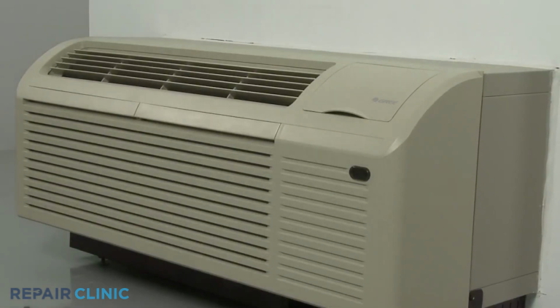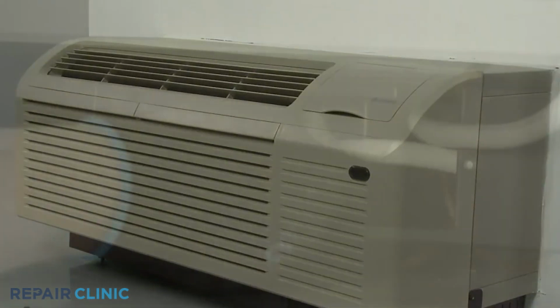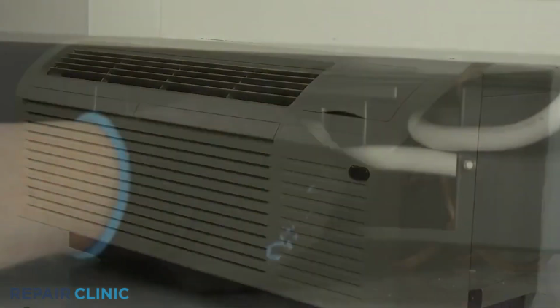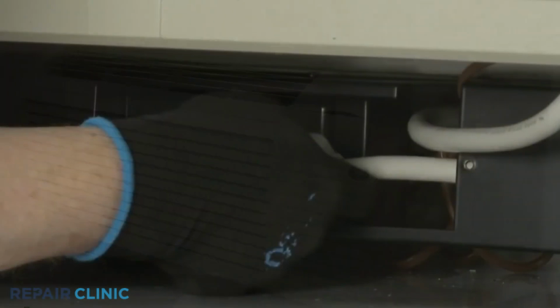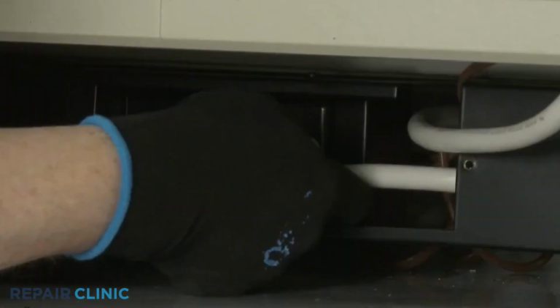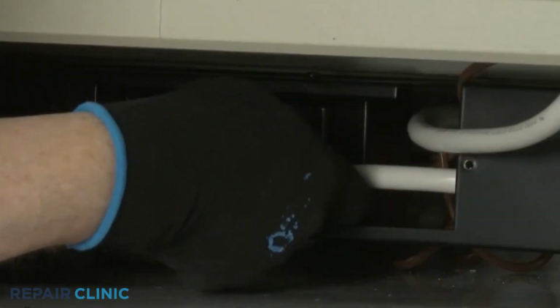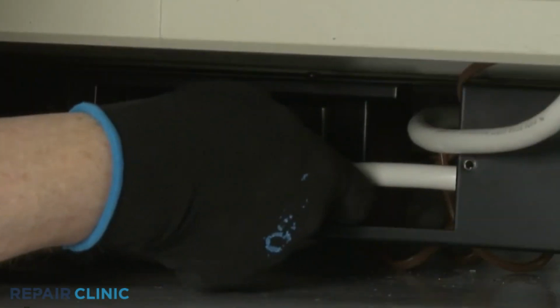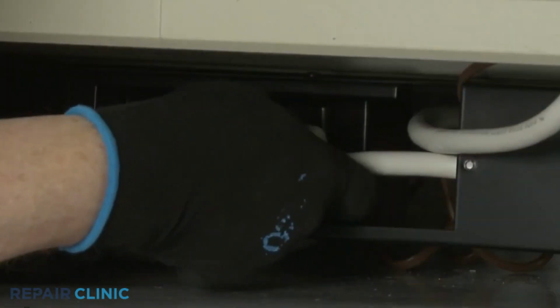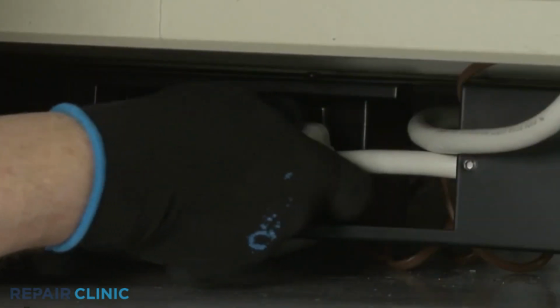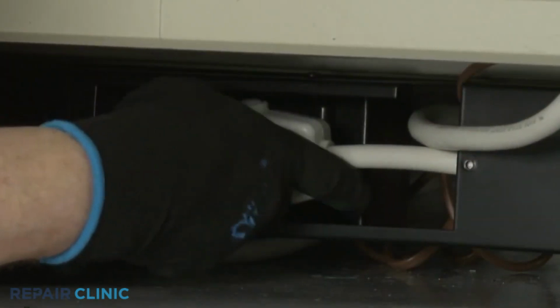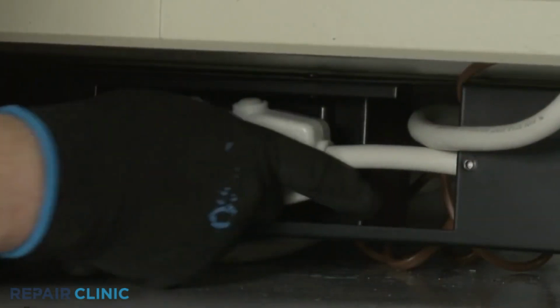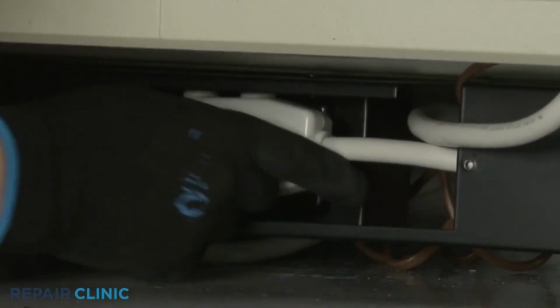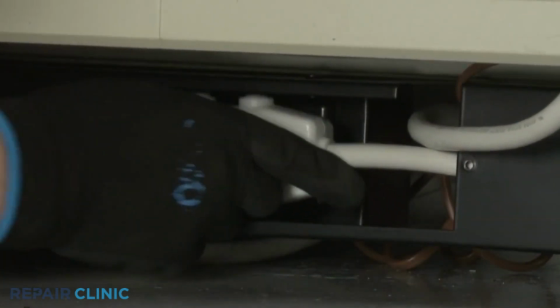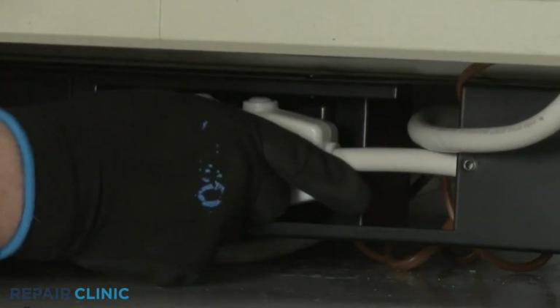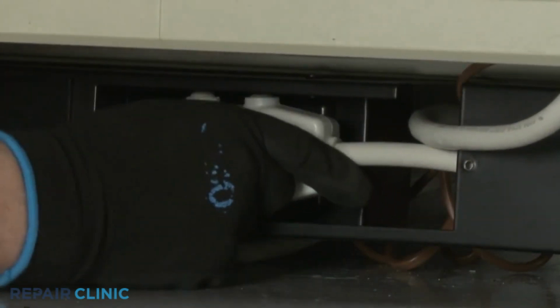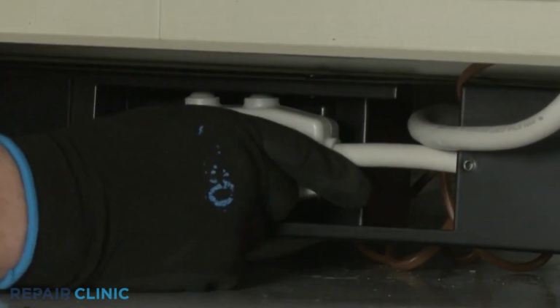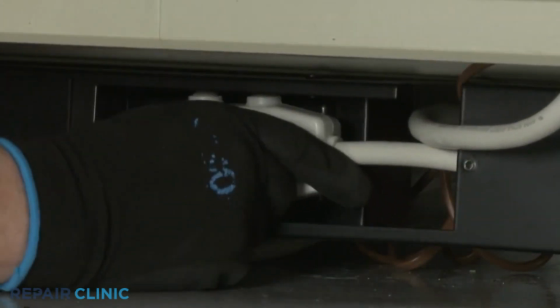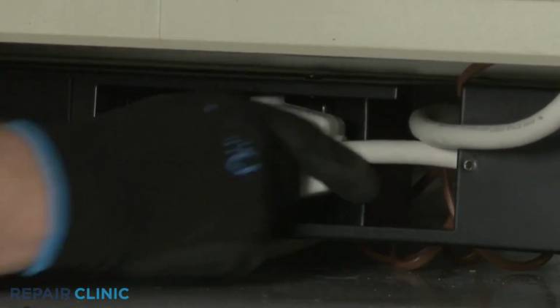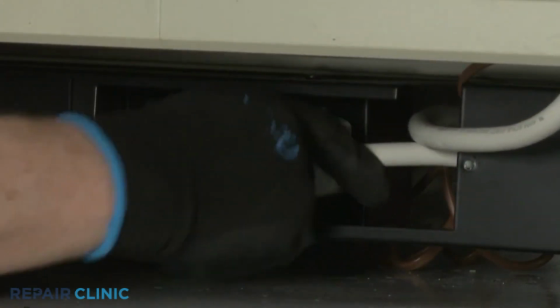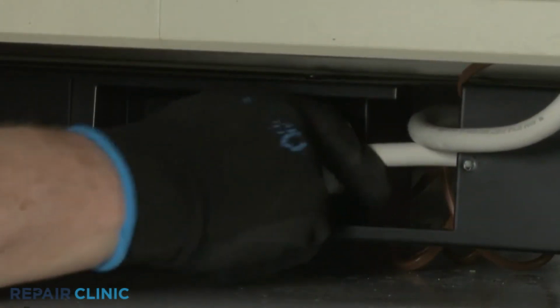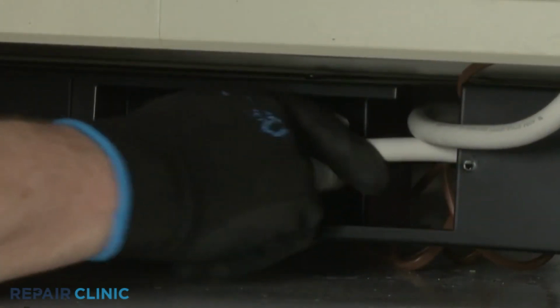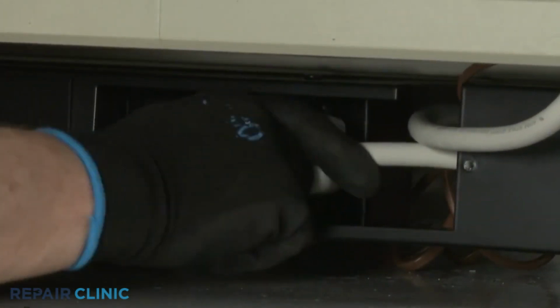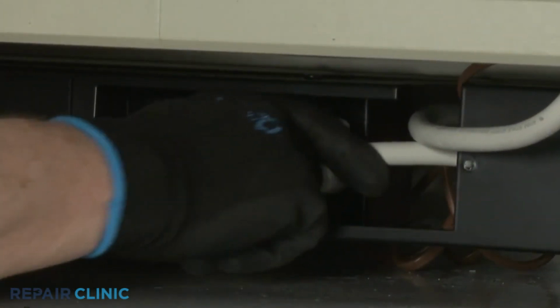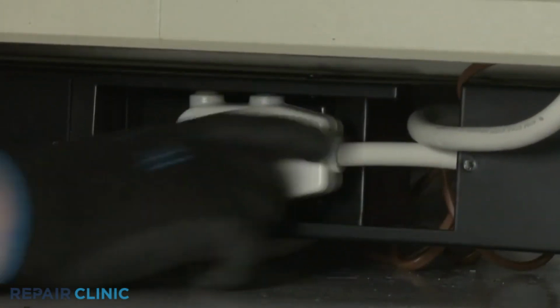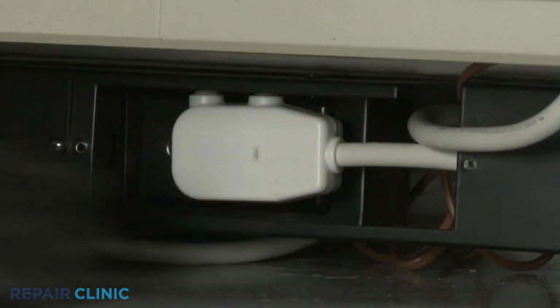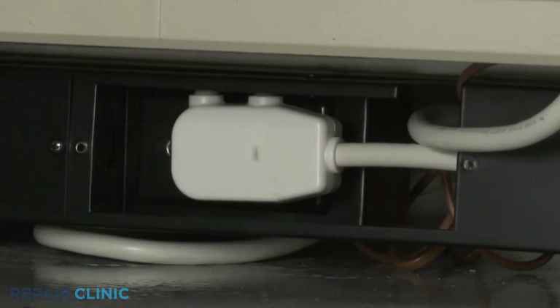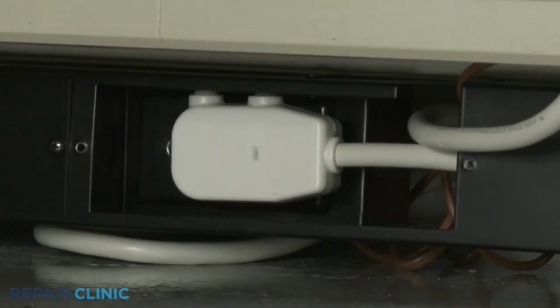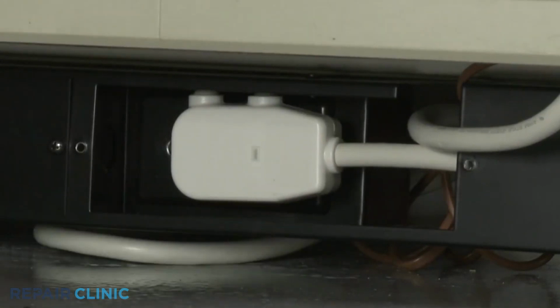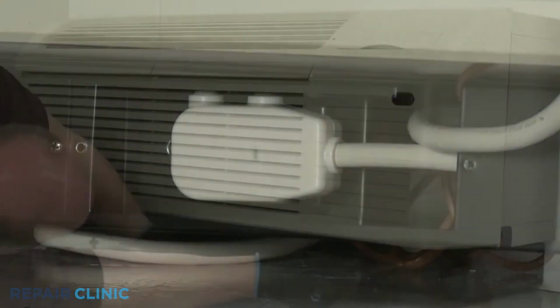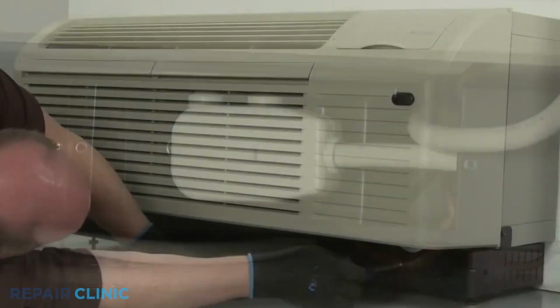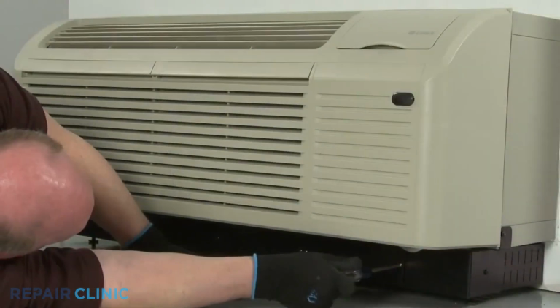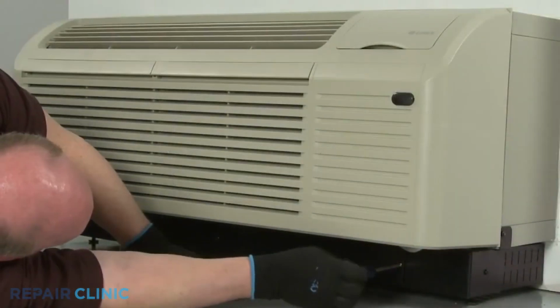Restore power to the unit, and the ETAC heat pump system should be ready for use.